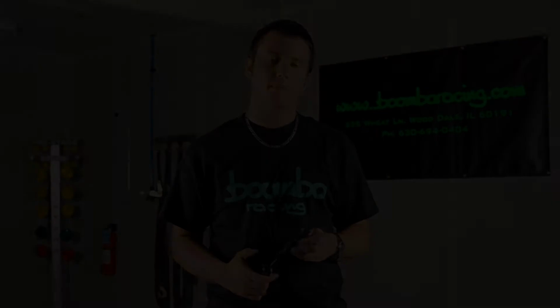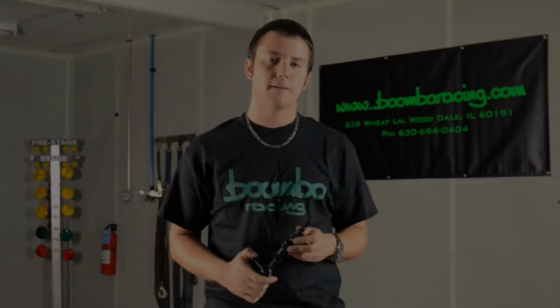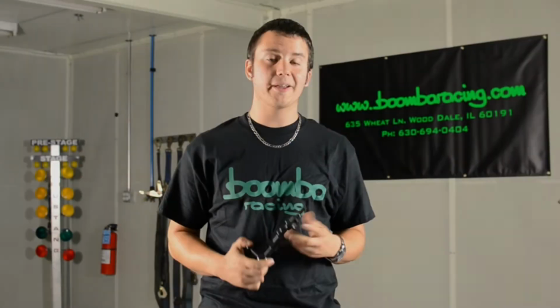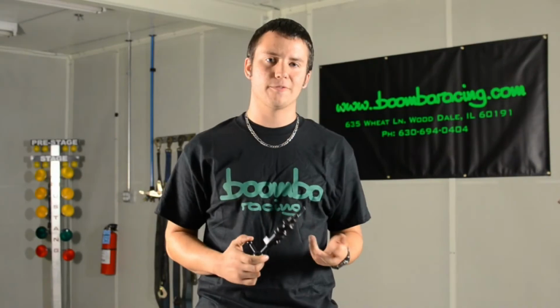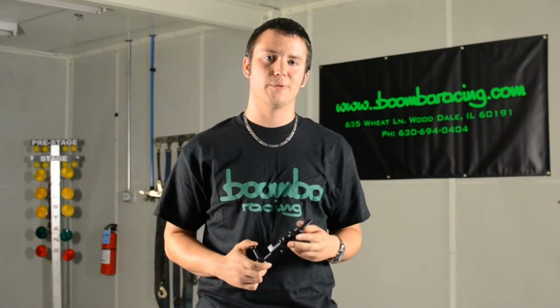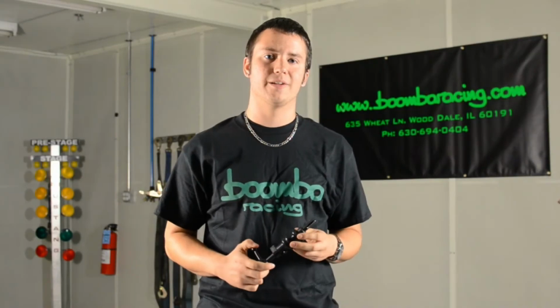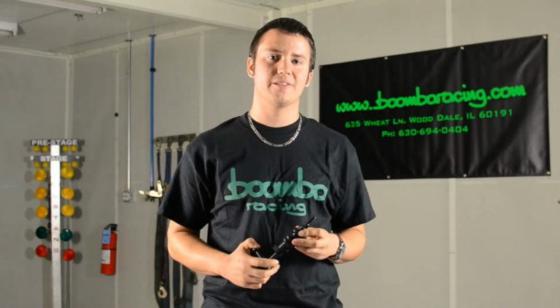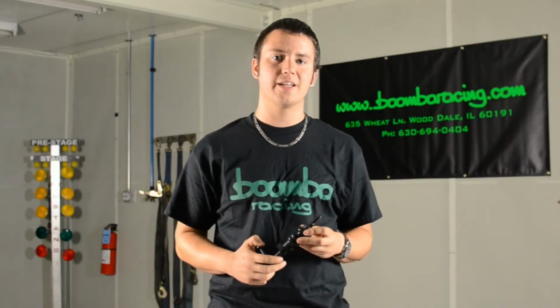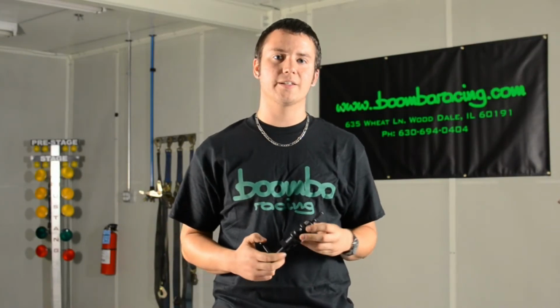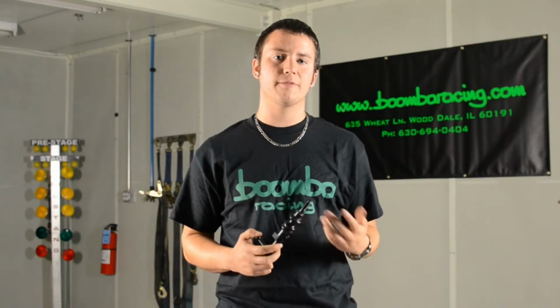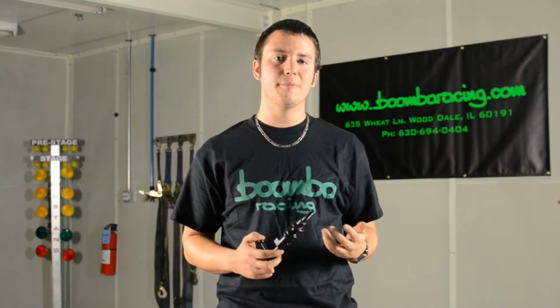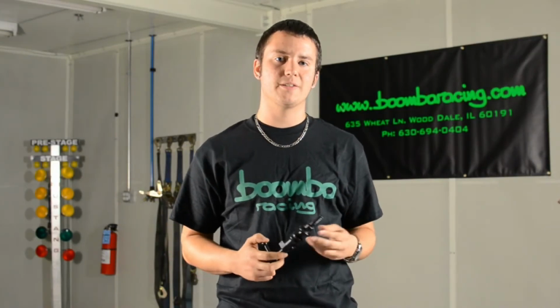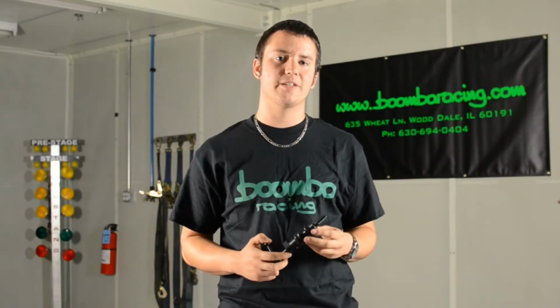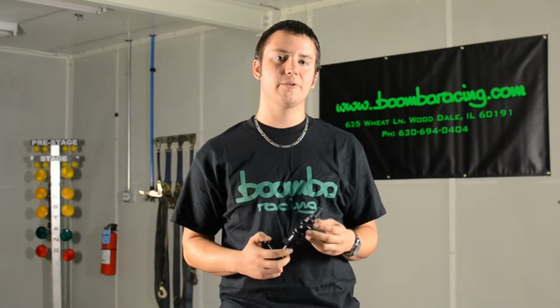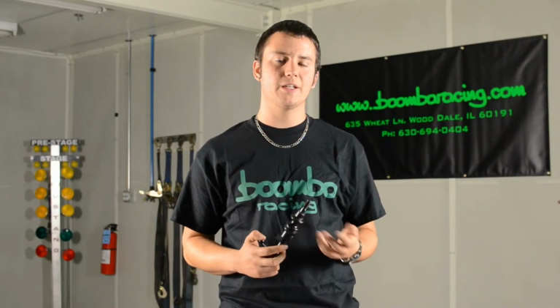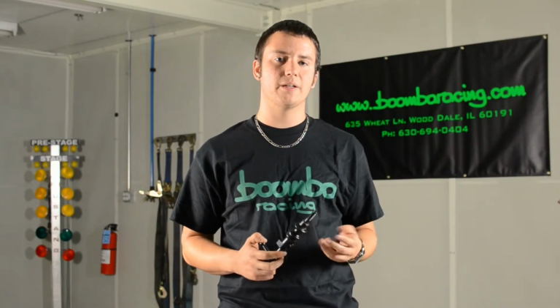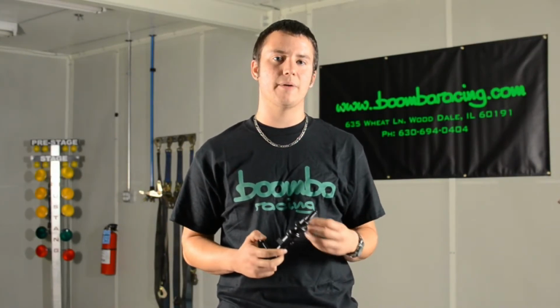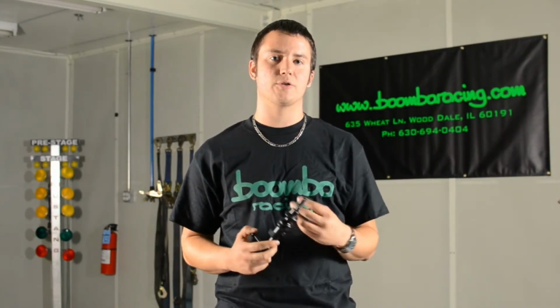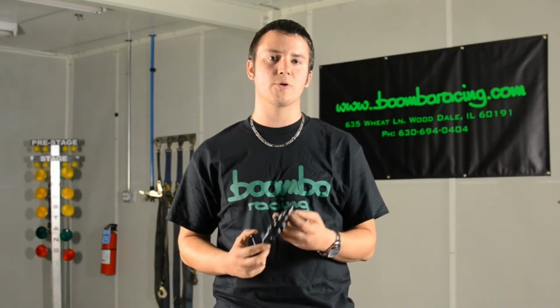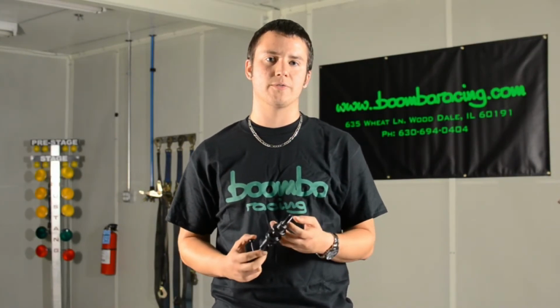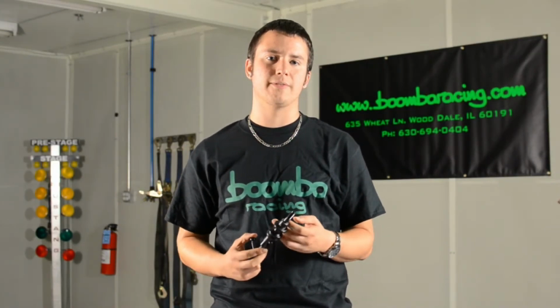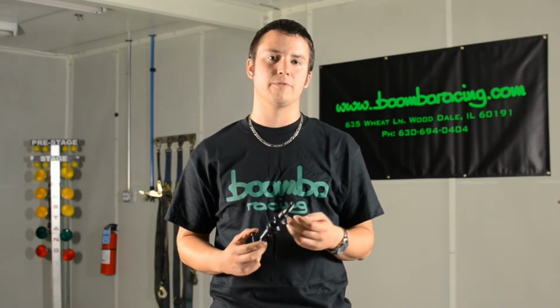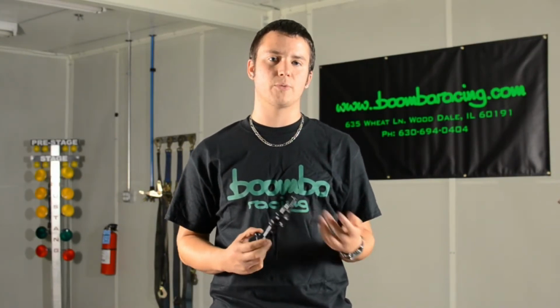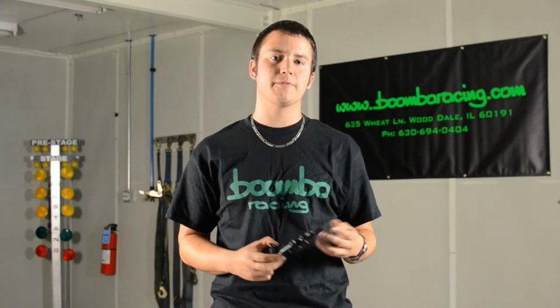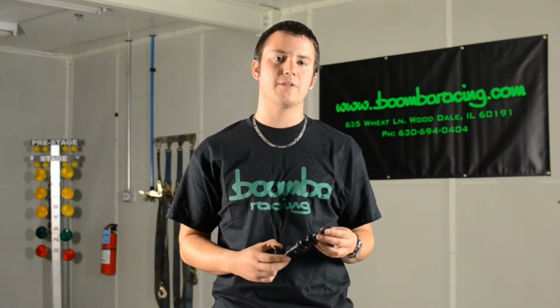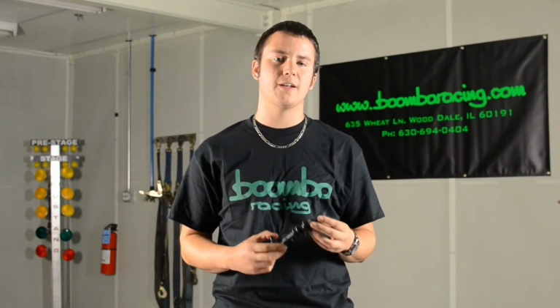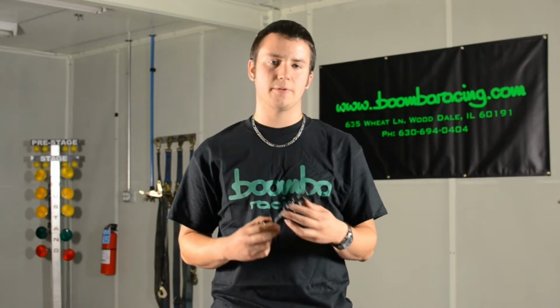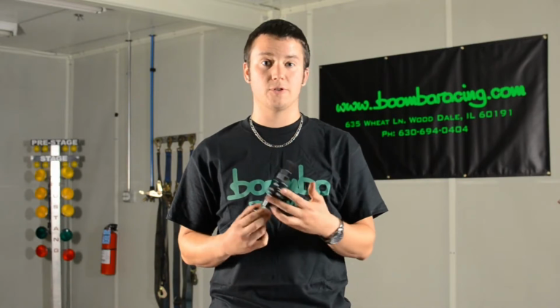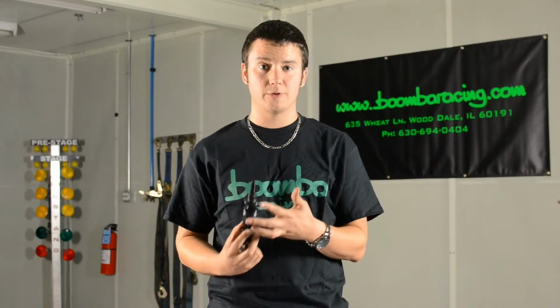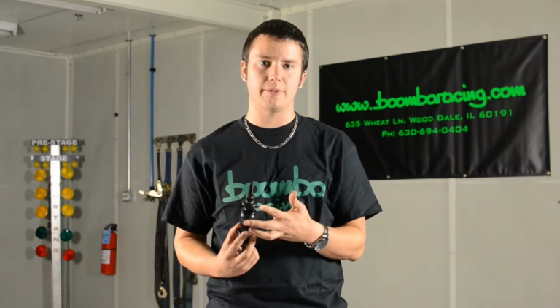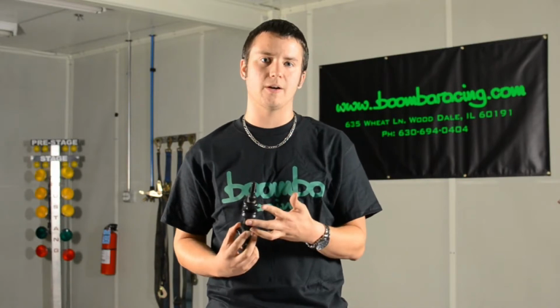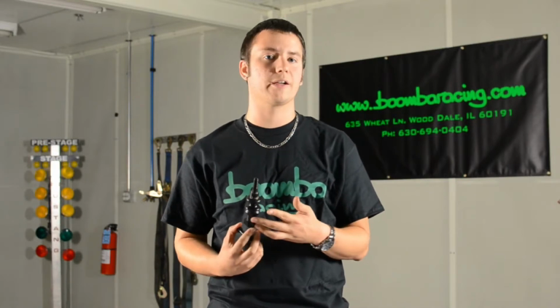Mike here from Boomba. Today I'd like to take a few minutes and tell you a little bit about our short shift lever for the 2015 and up Subaru WRX.